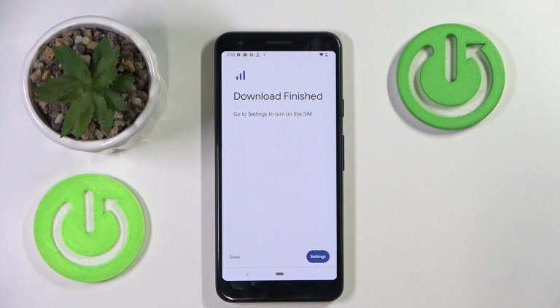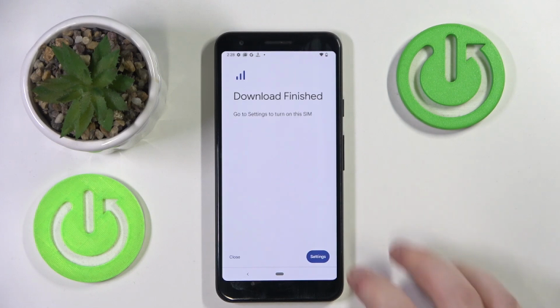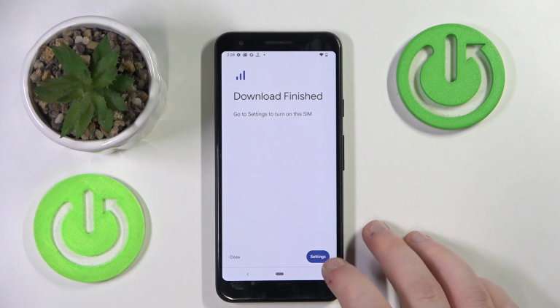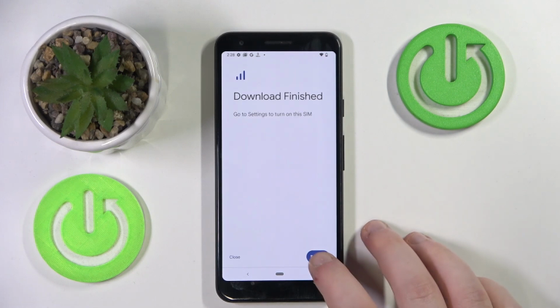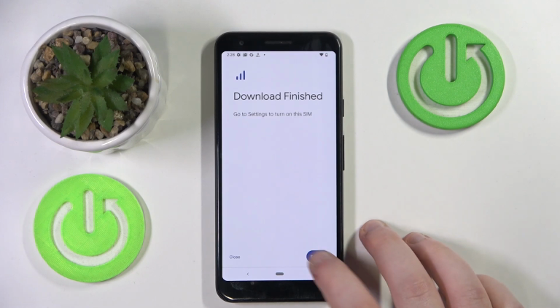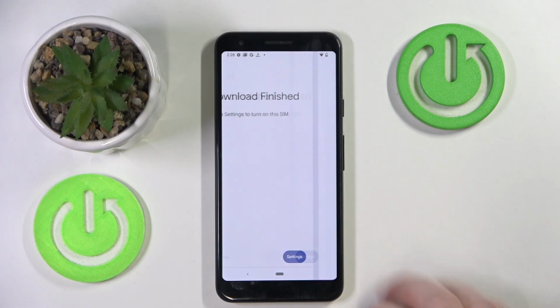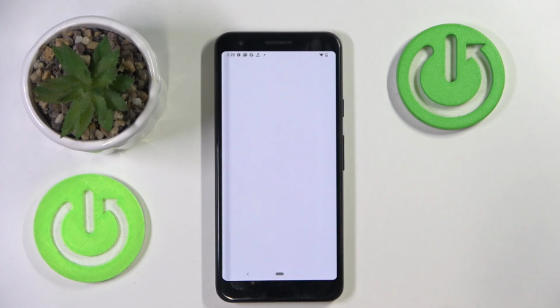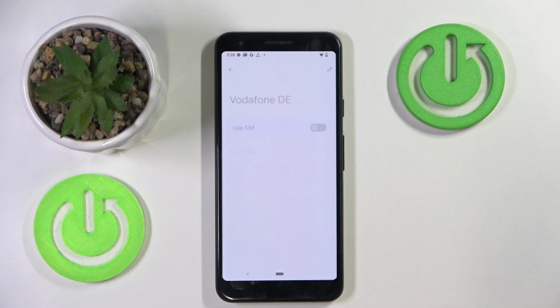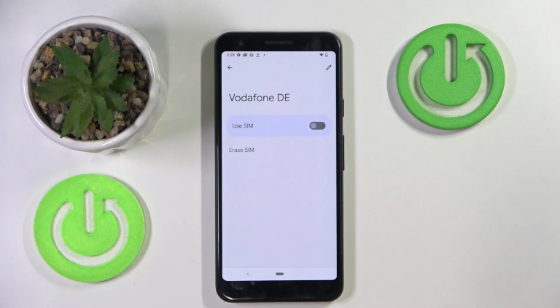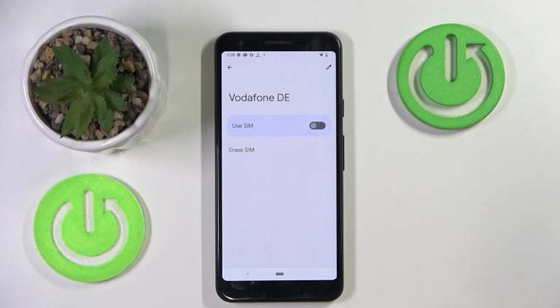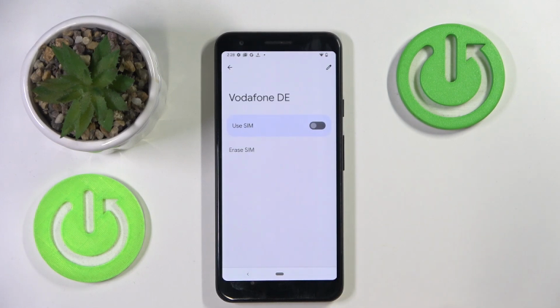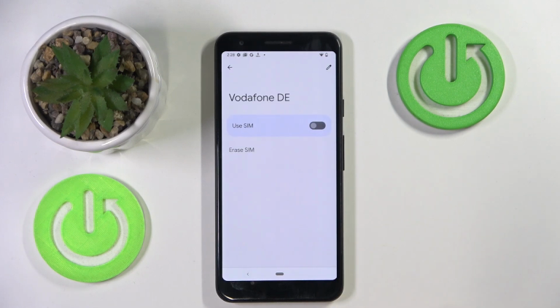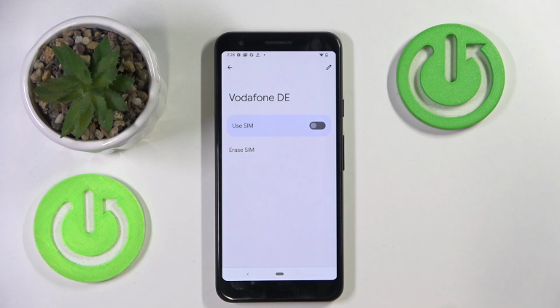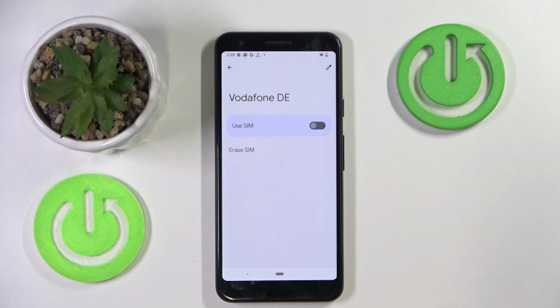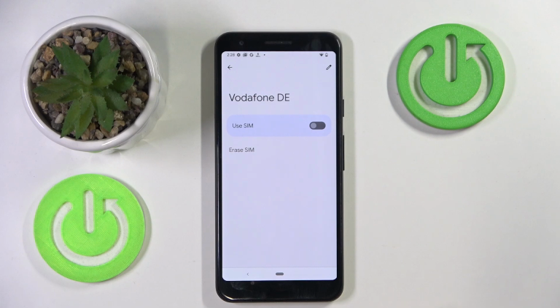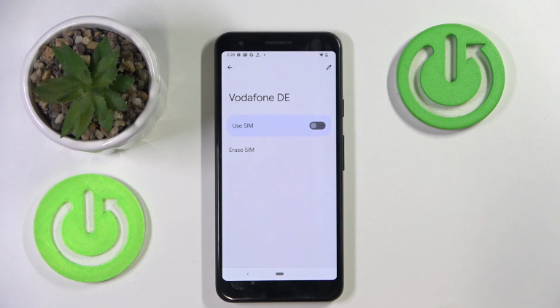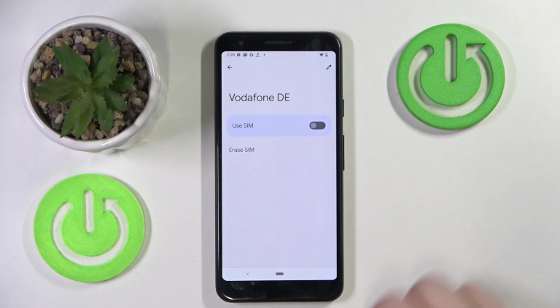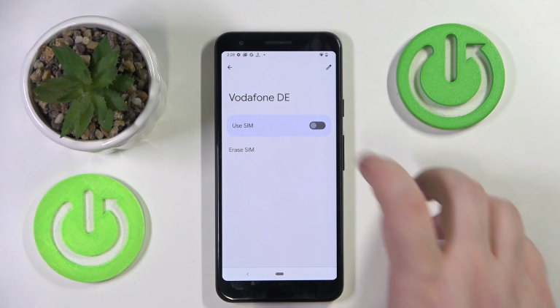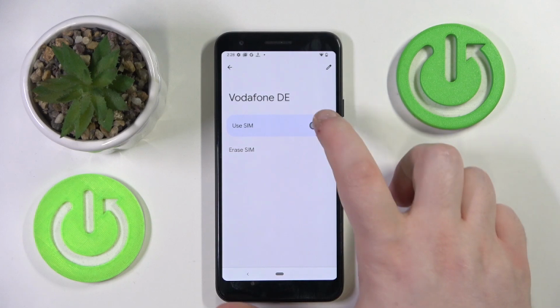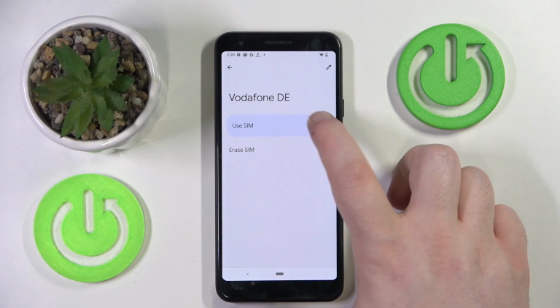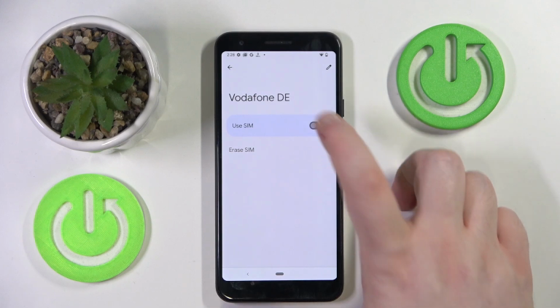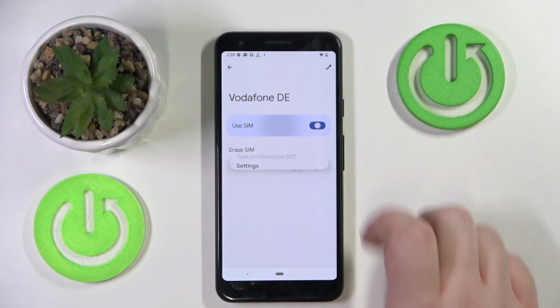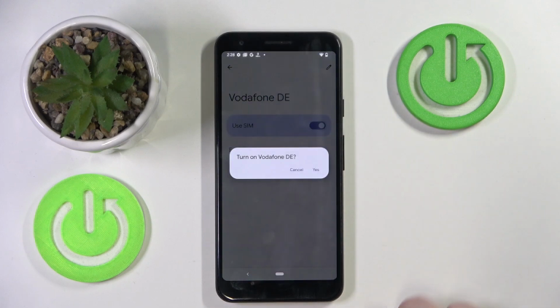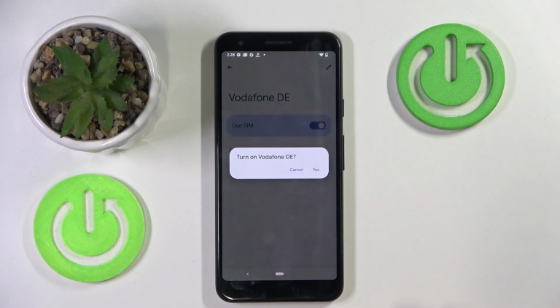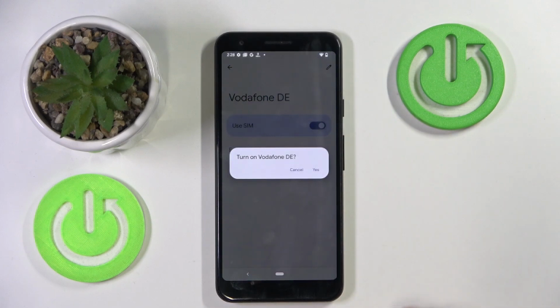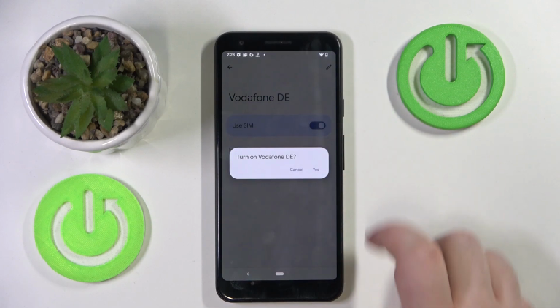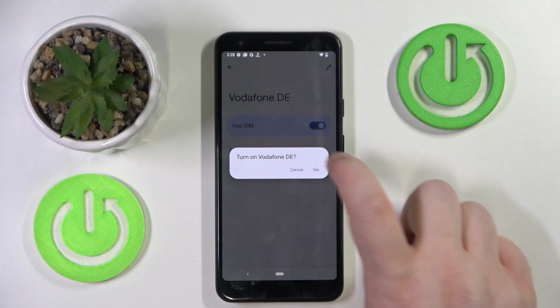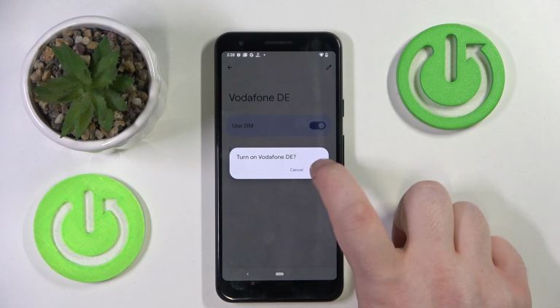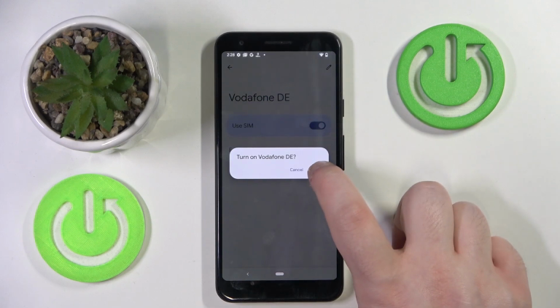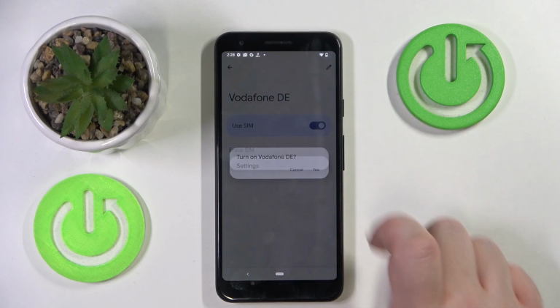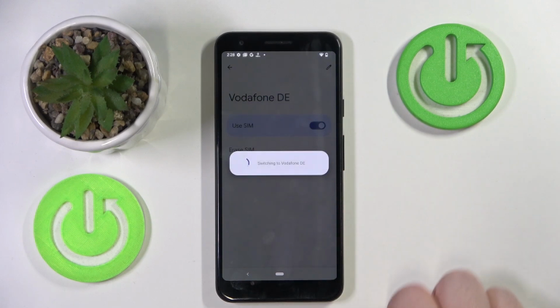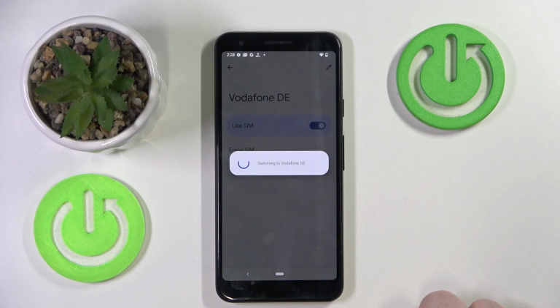And now go to Settings and click on Use eSIM, then click Yes.